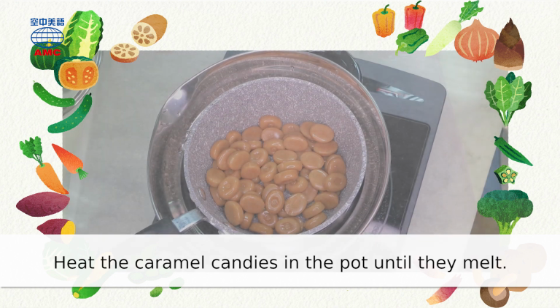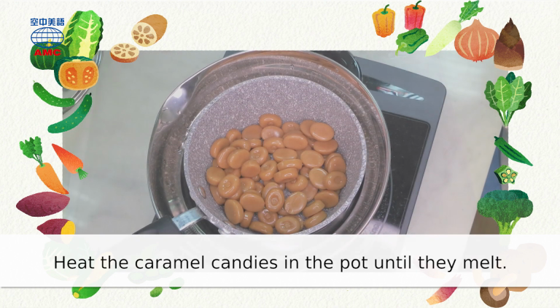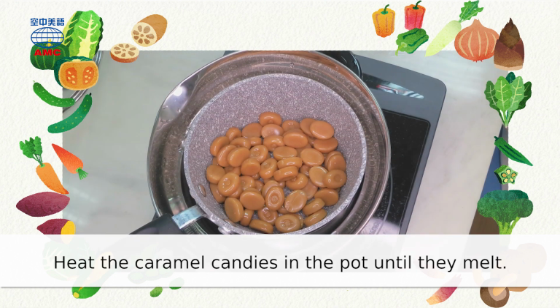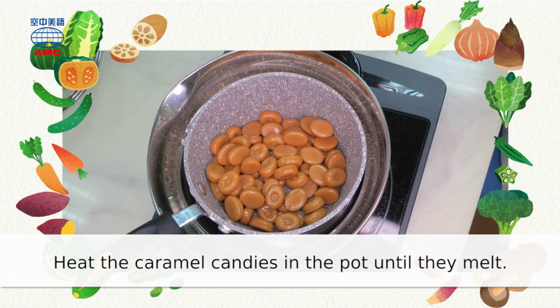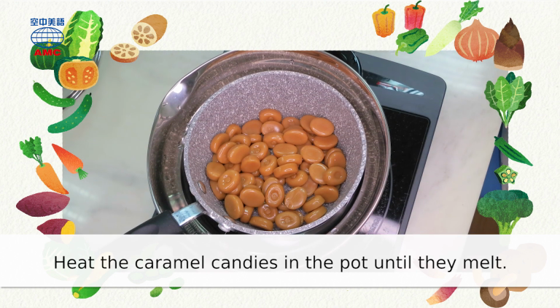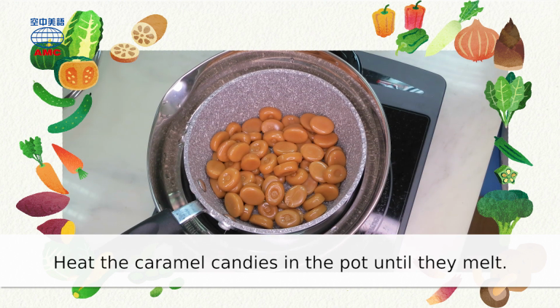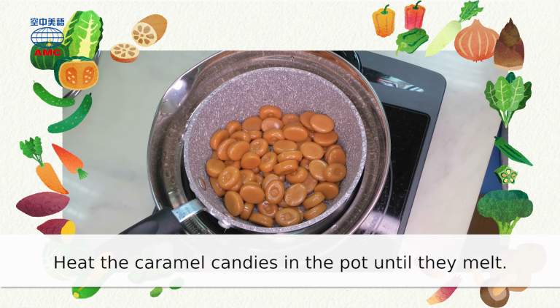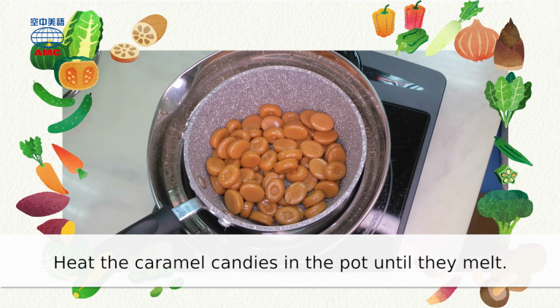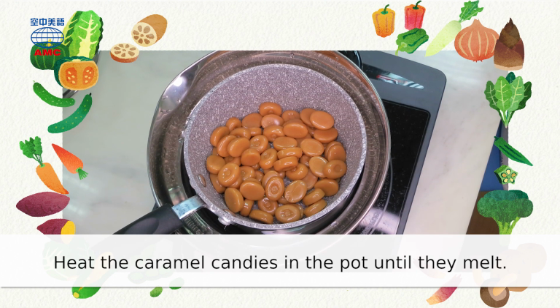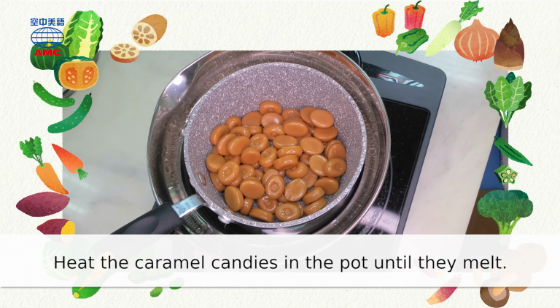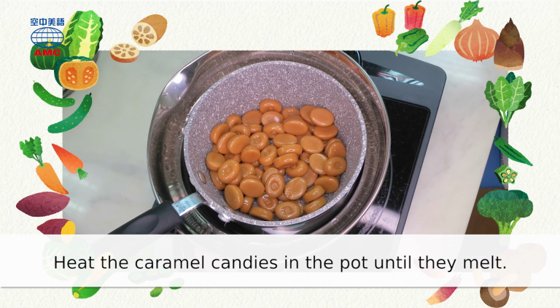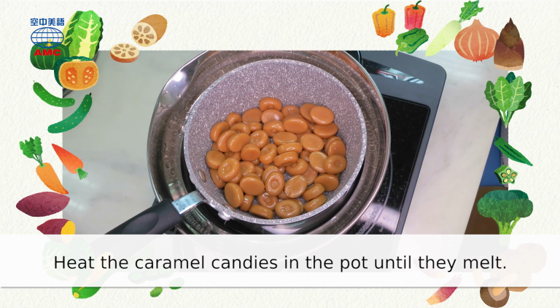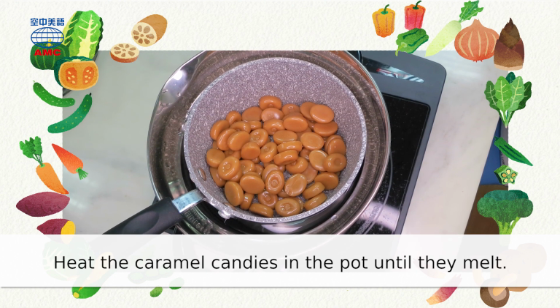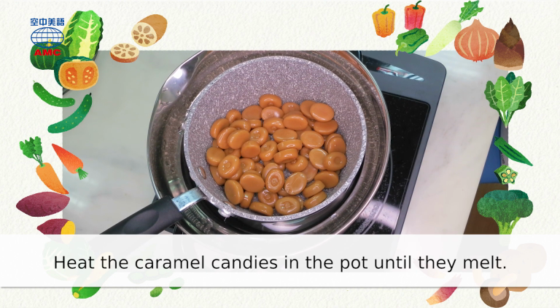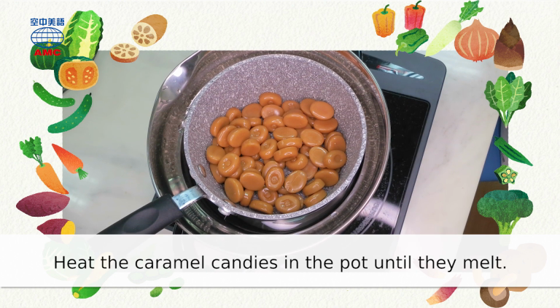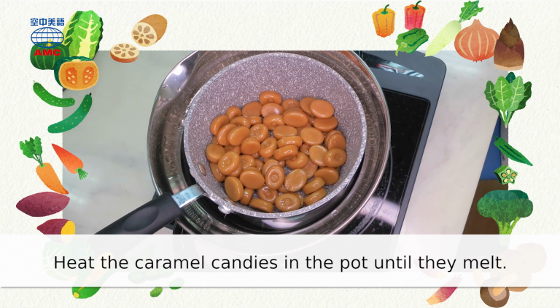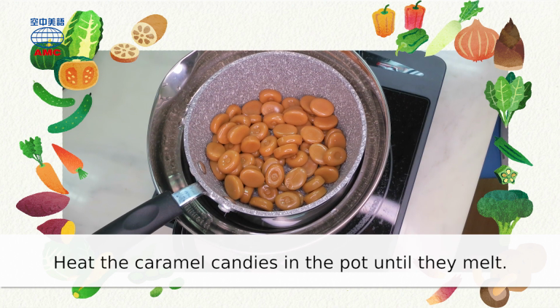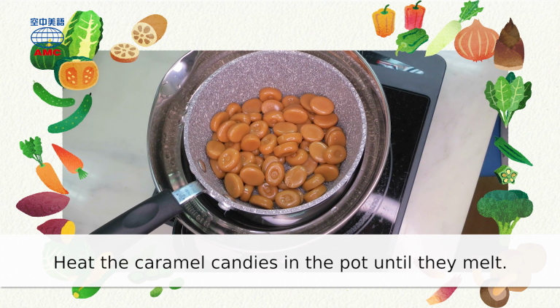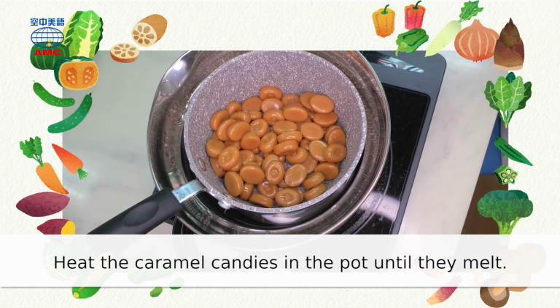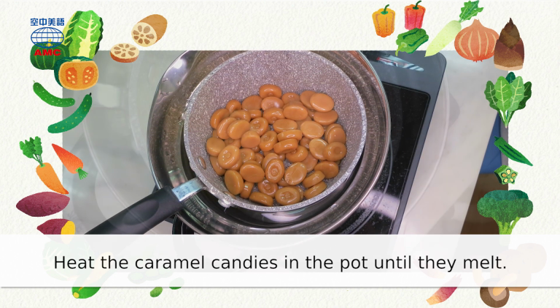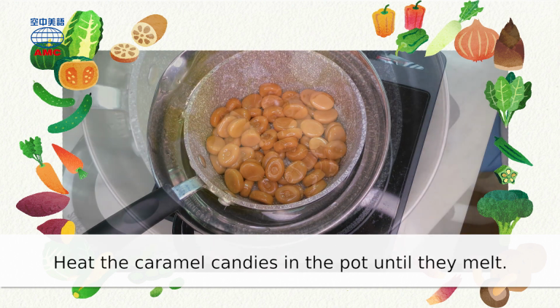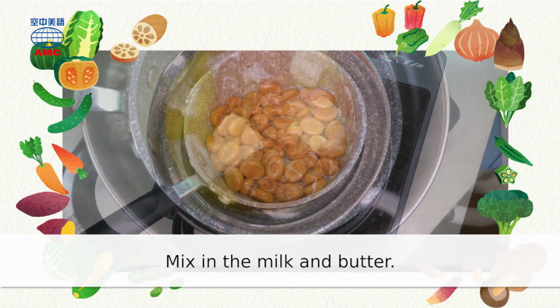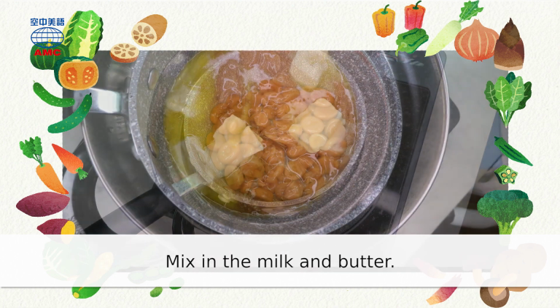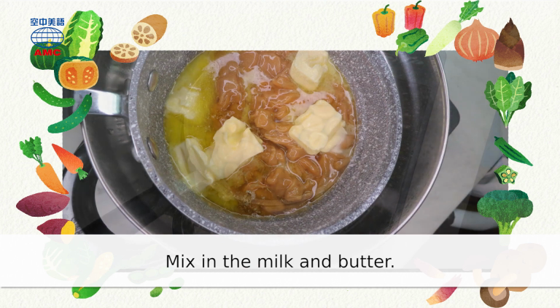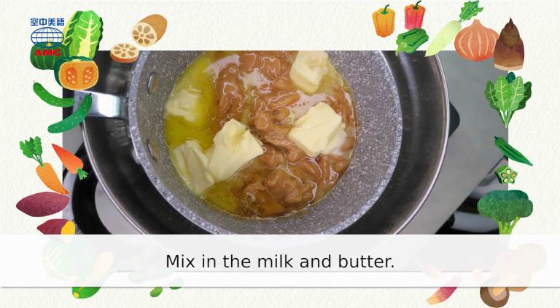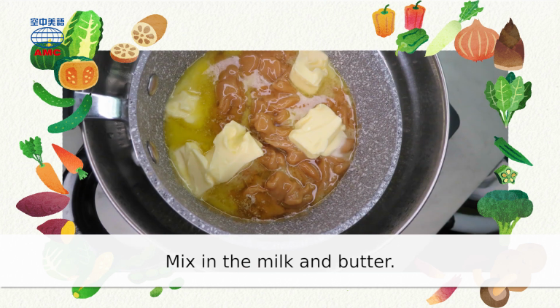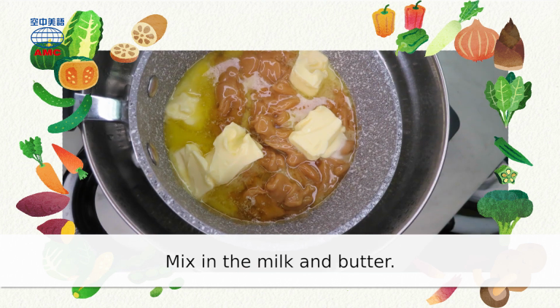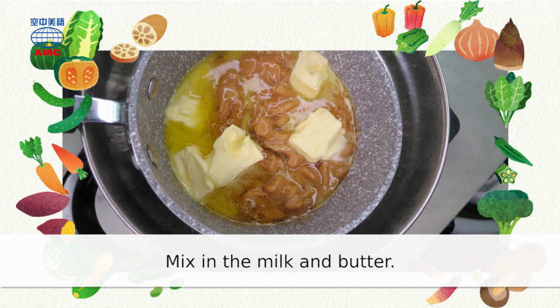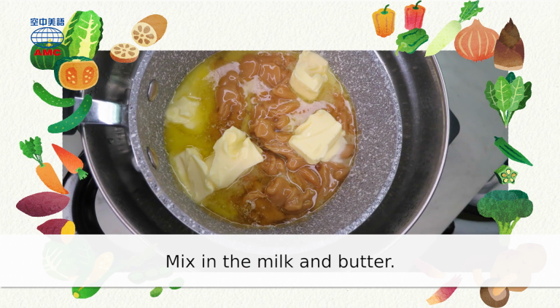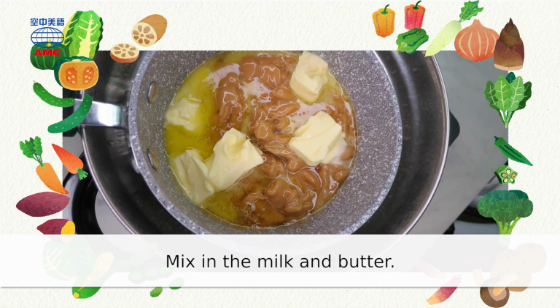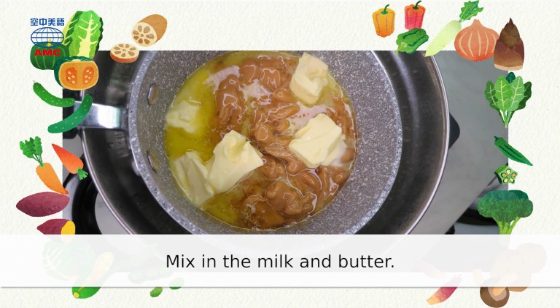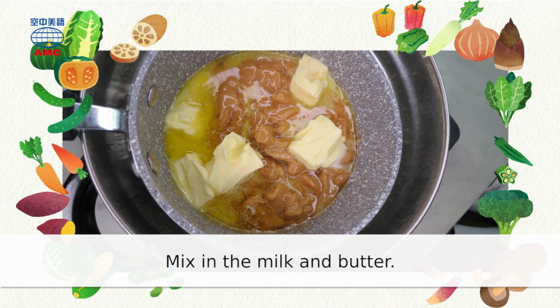Heat the caramel candies in the pot until they melt. Mix in the milk and butter.